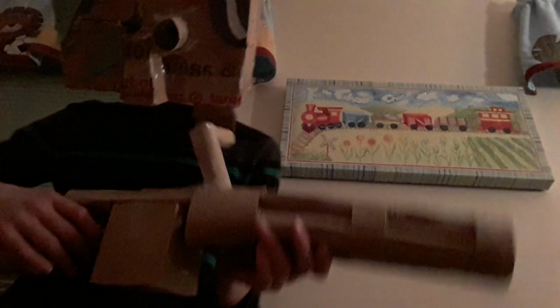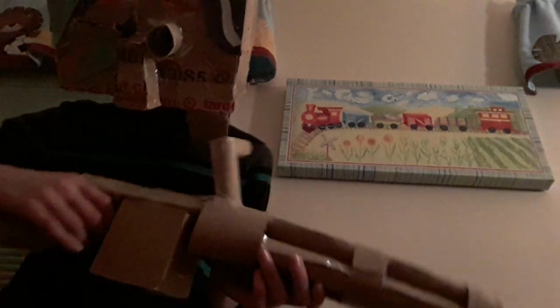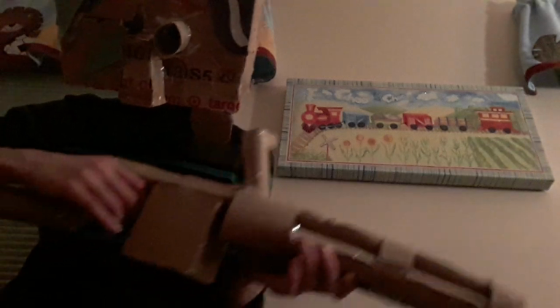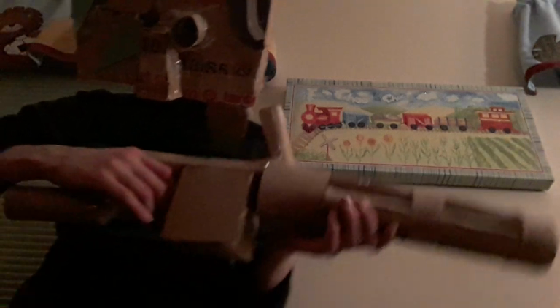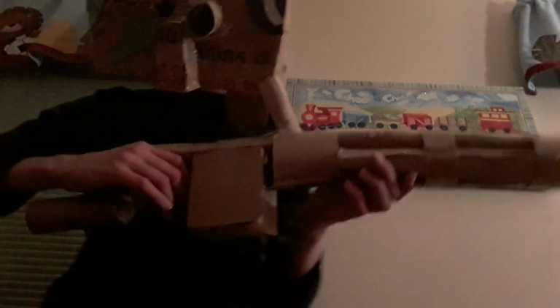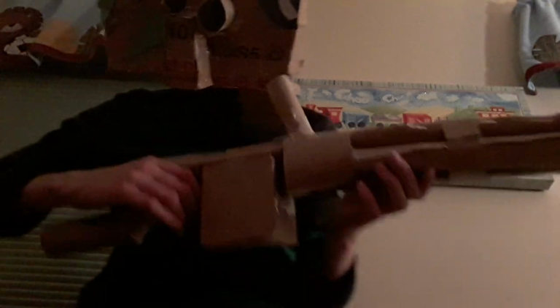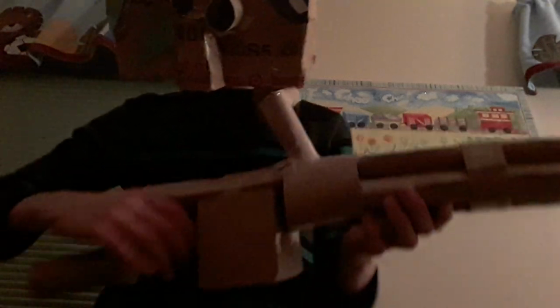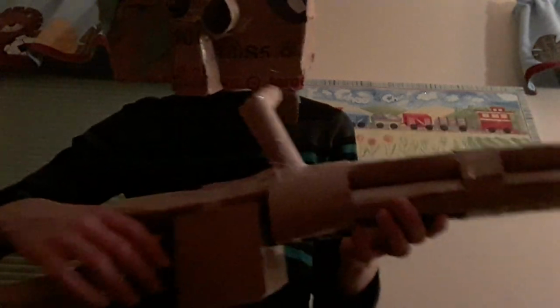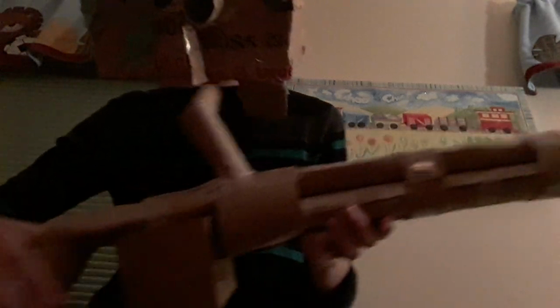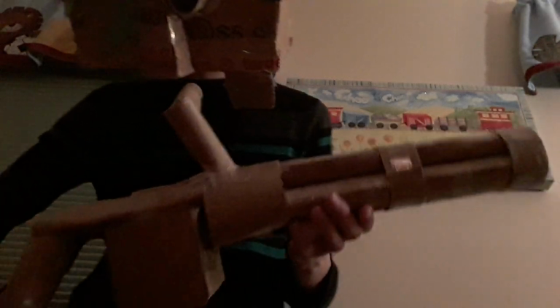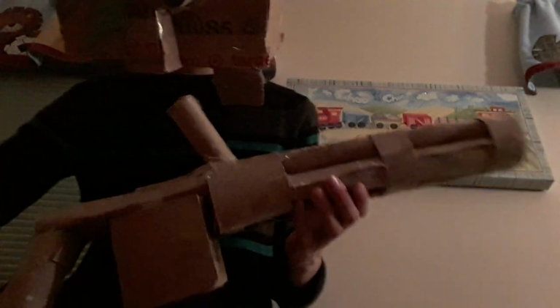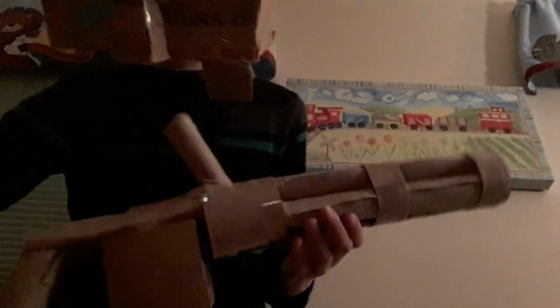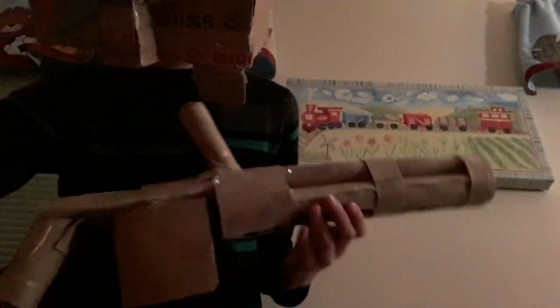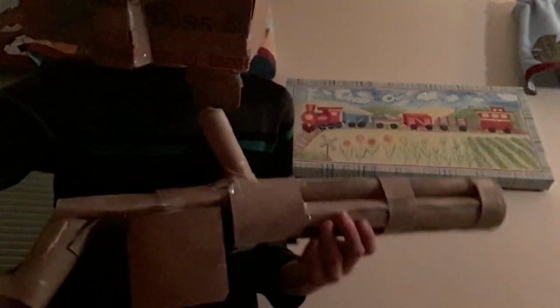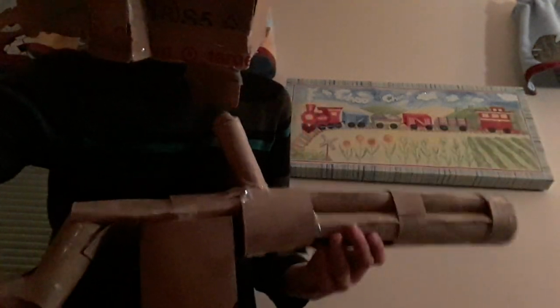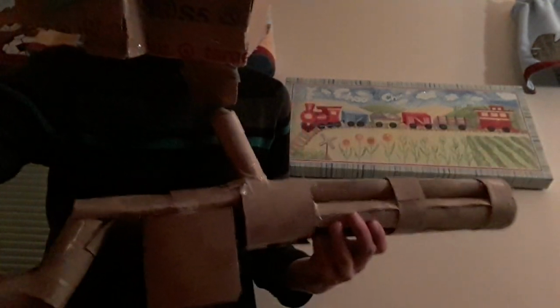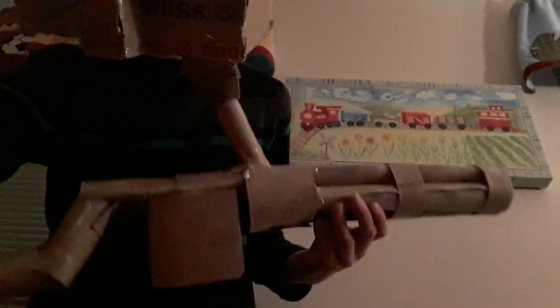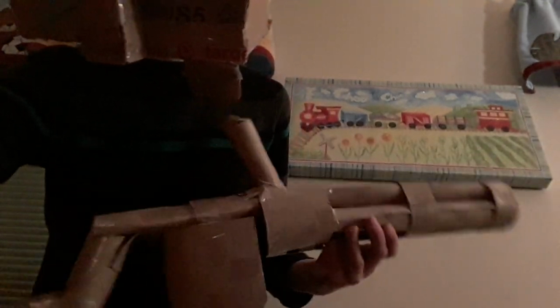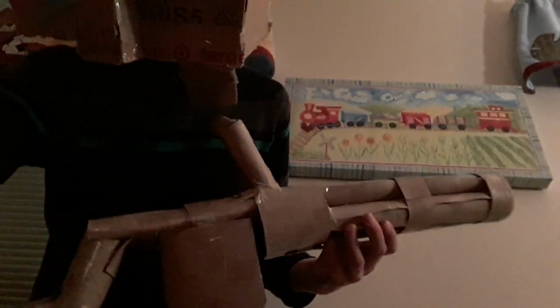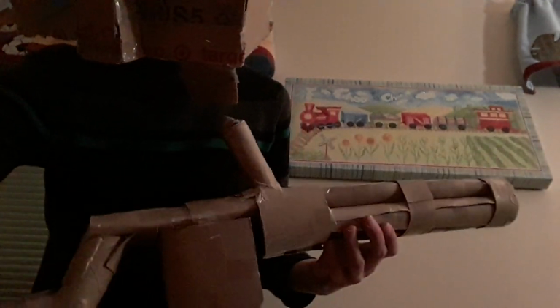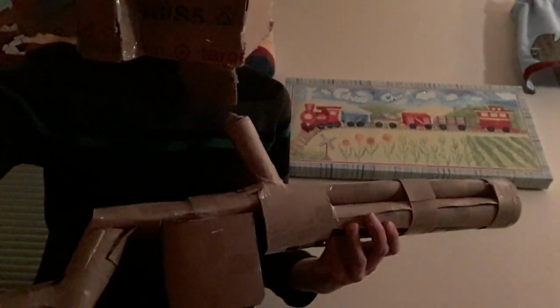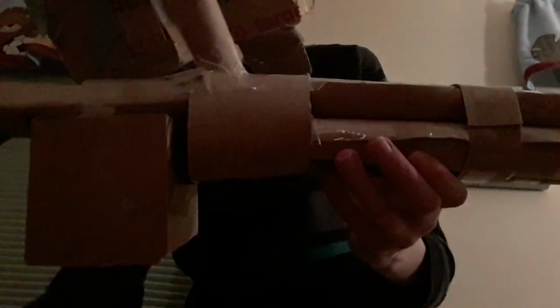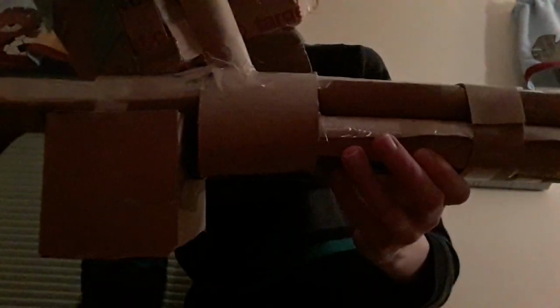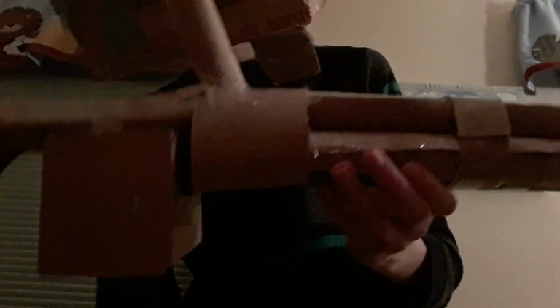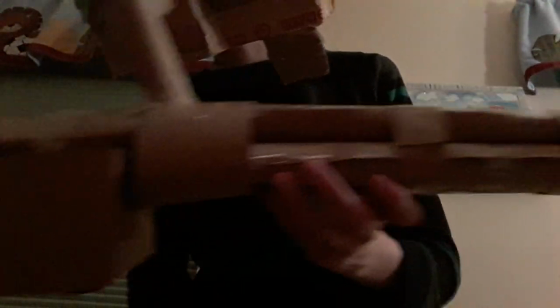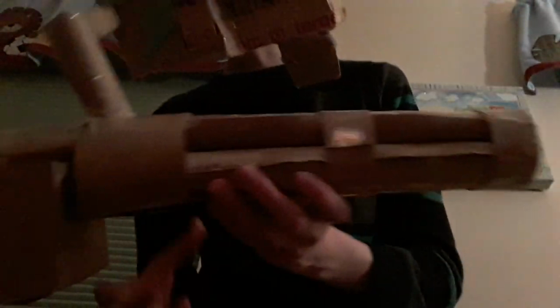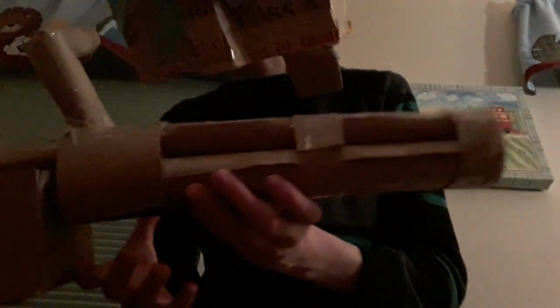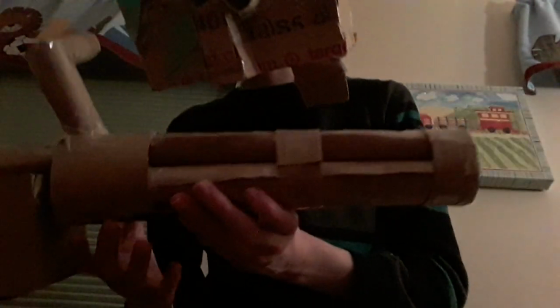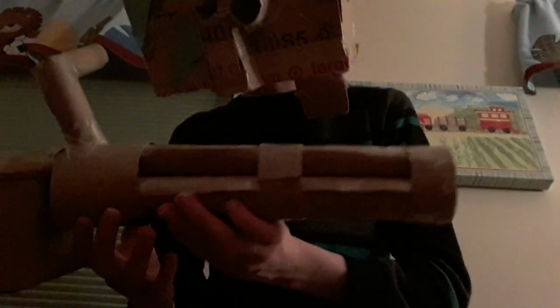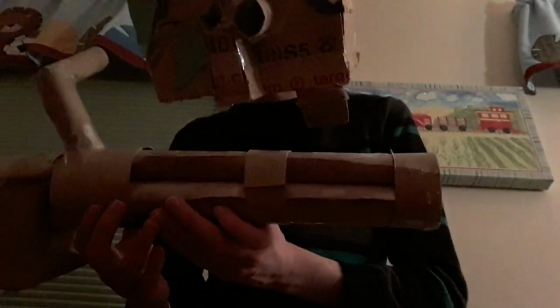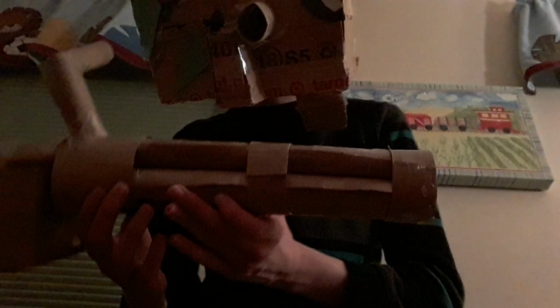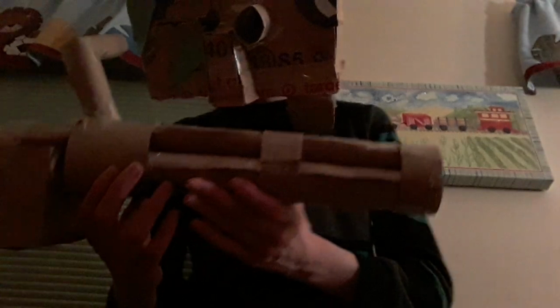Hello, and this is how you make a minigun out of cardboard. First of all, you'll need the materials.